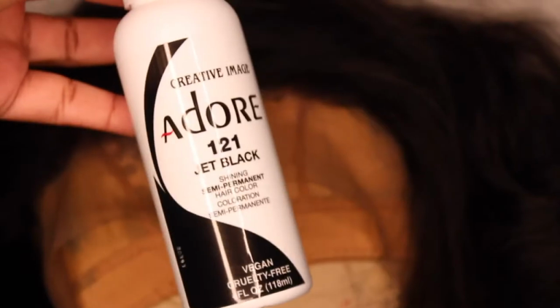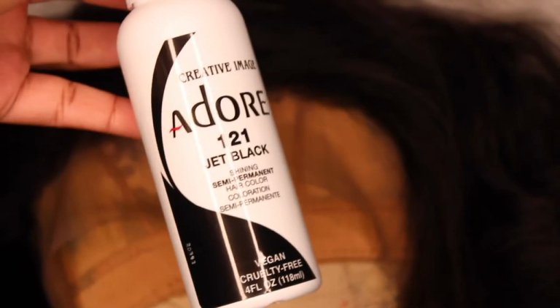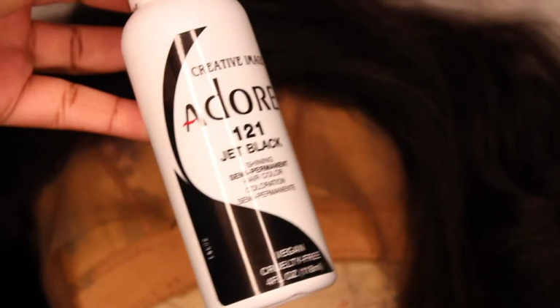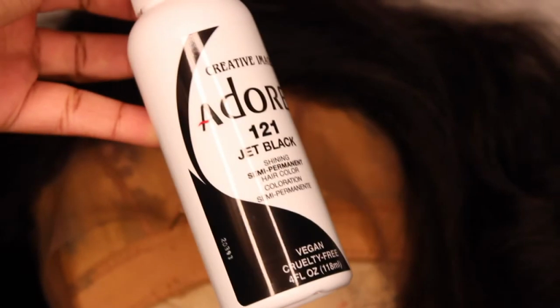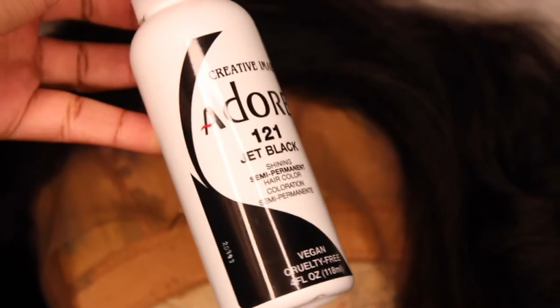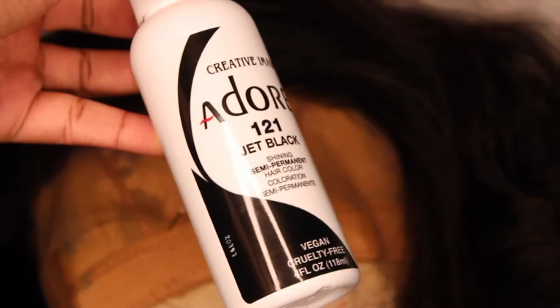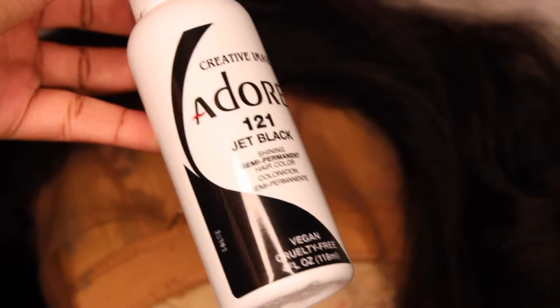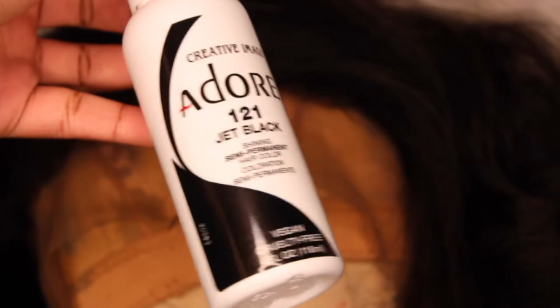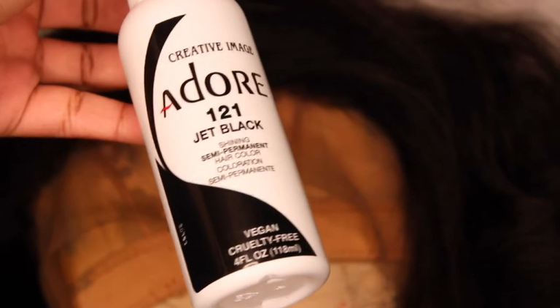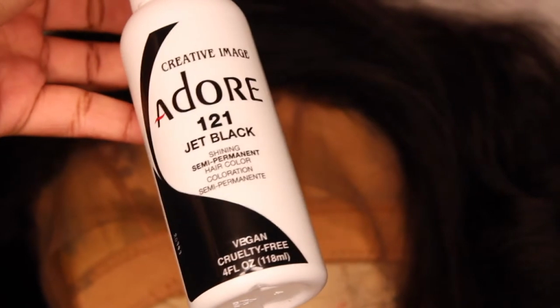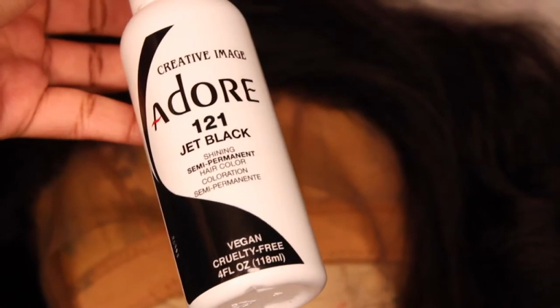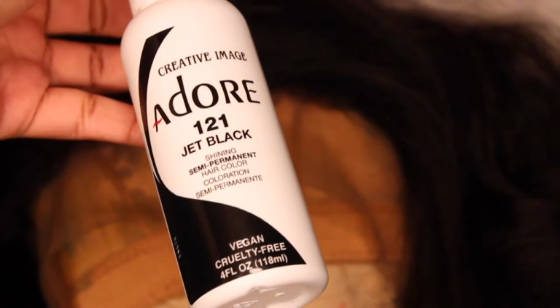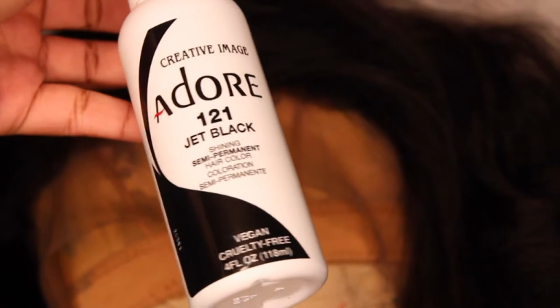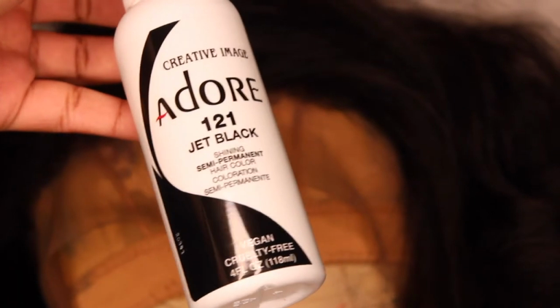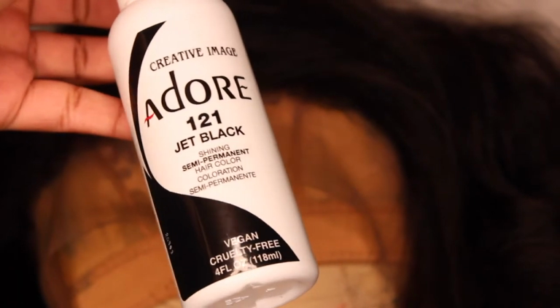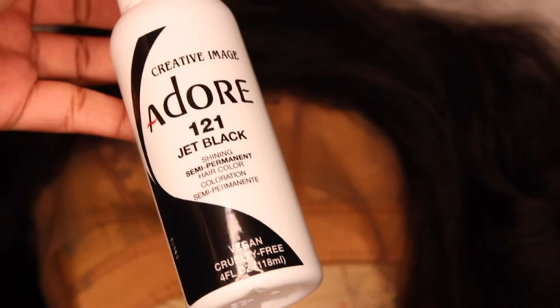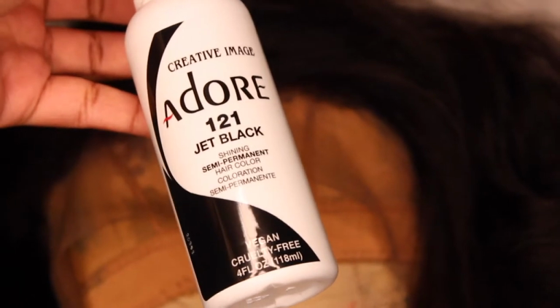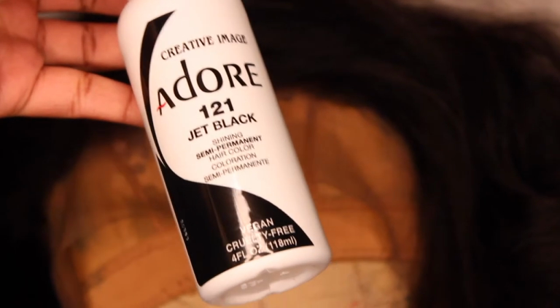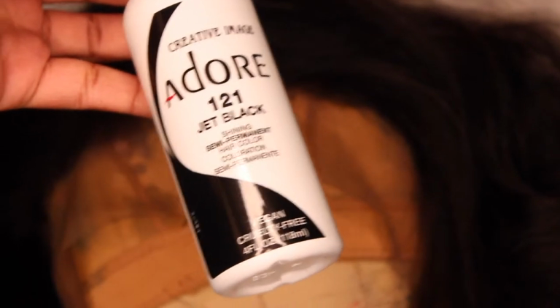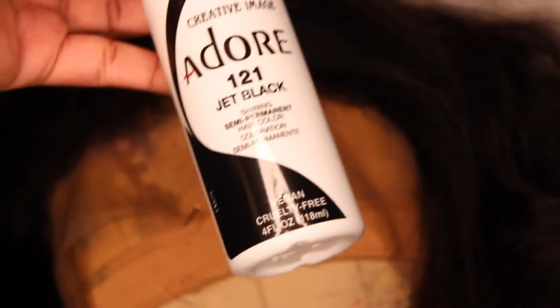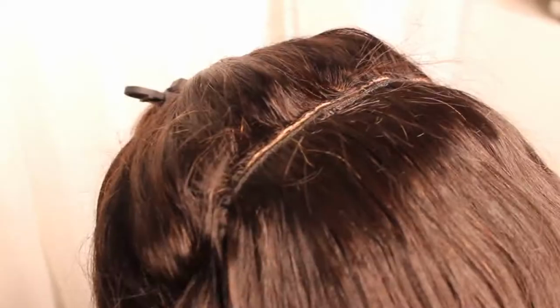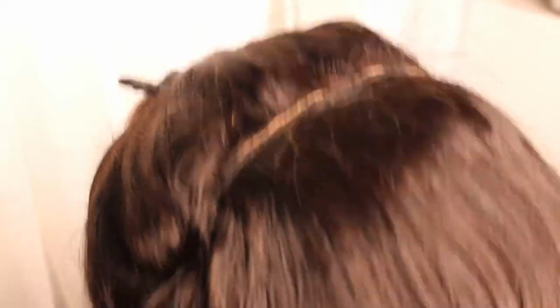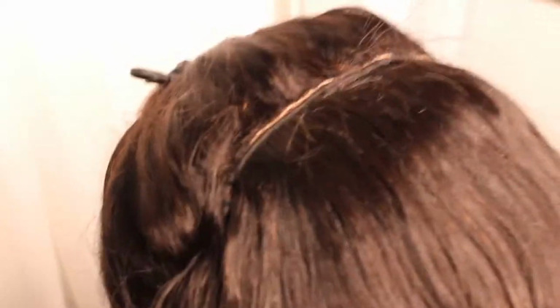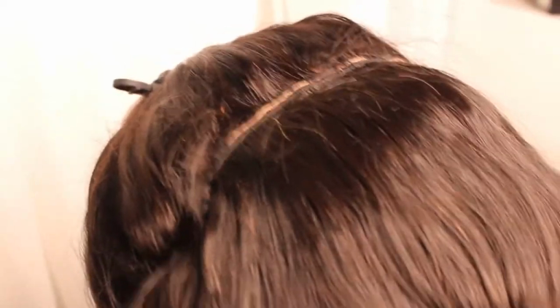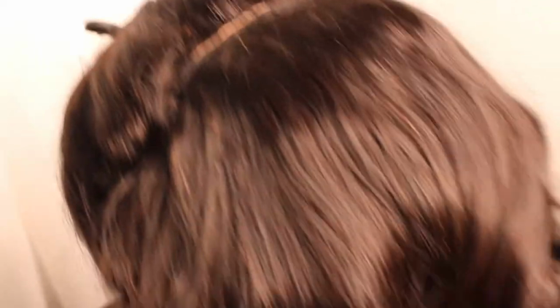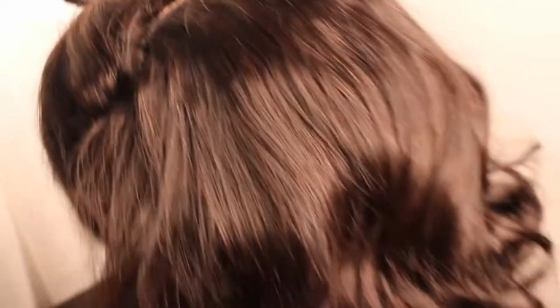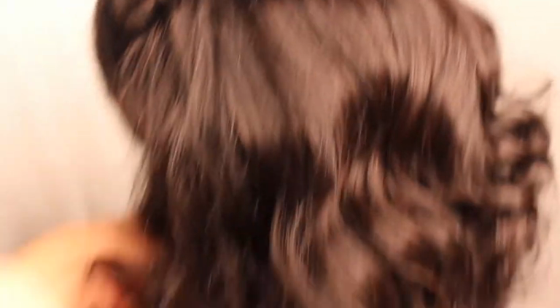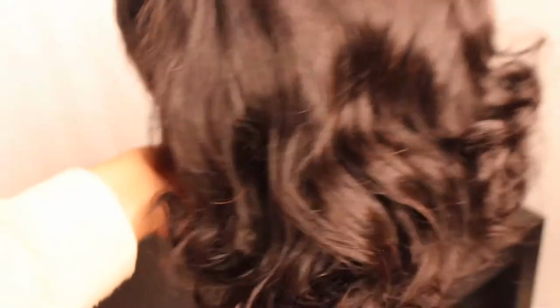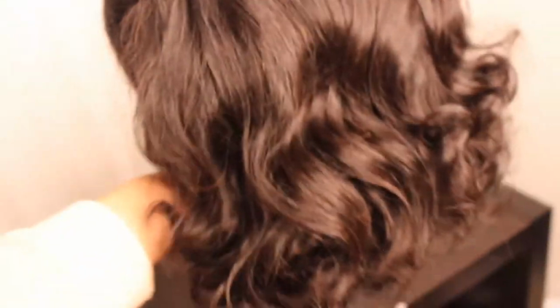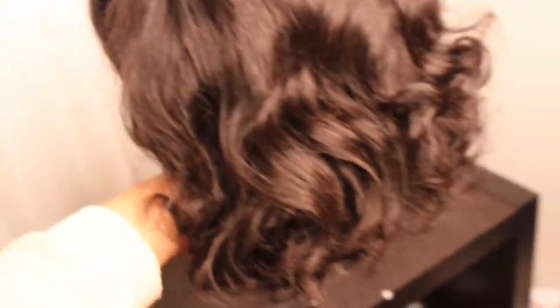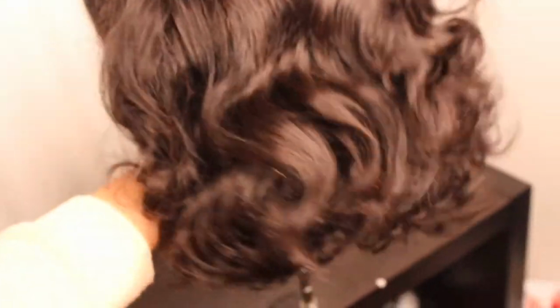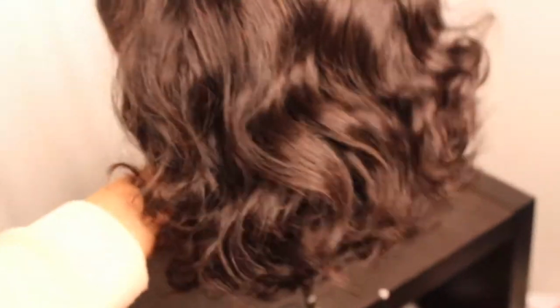I went ahead off camera and dyed this hair jet black with Adore, because the brown in the hair had to go.